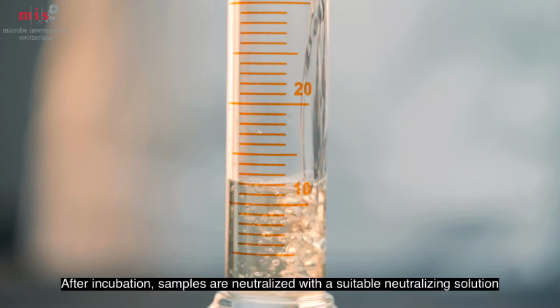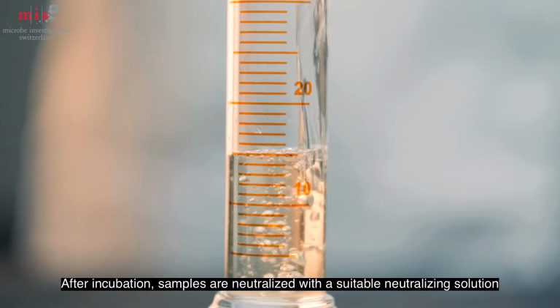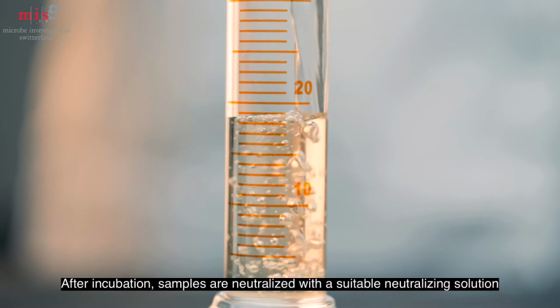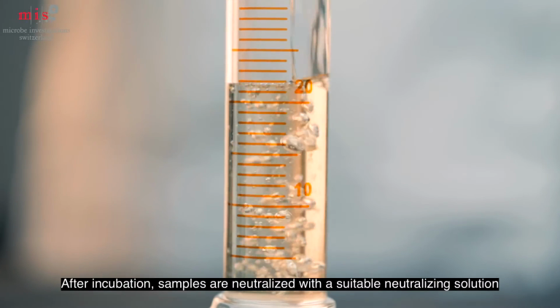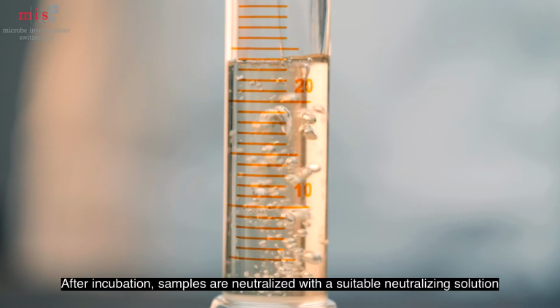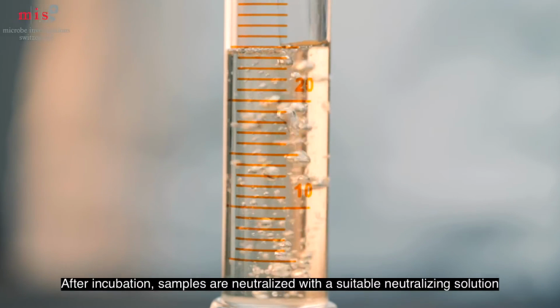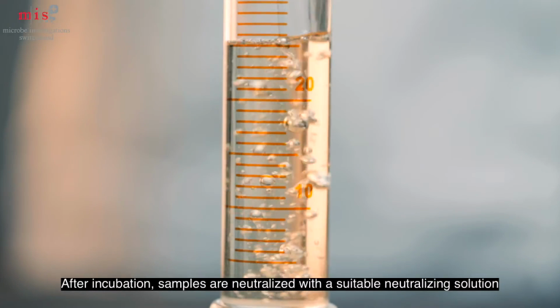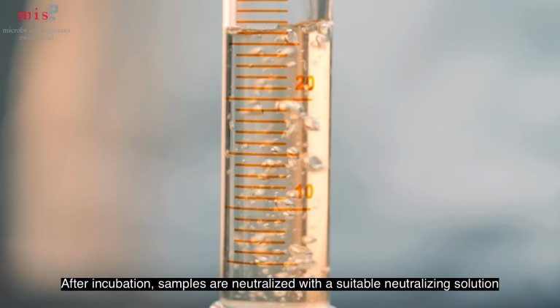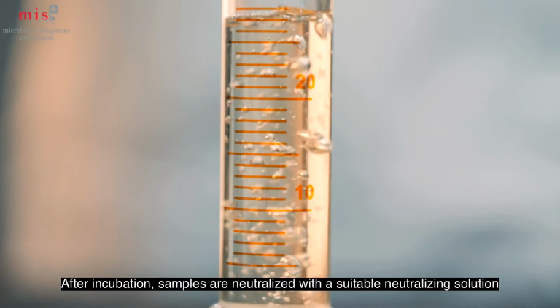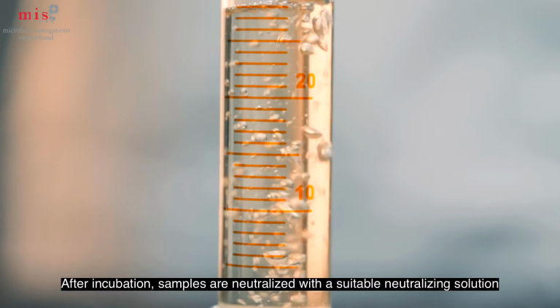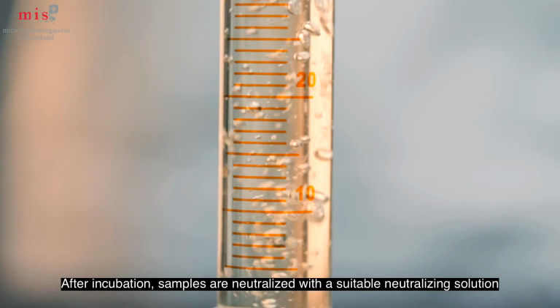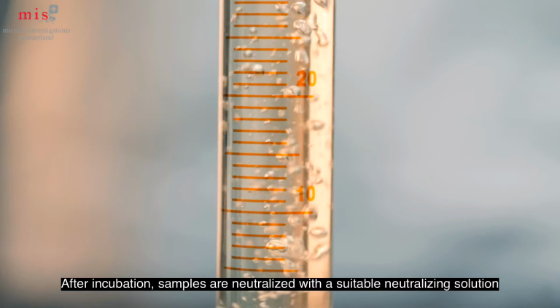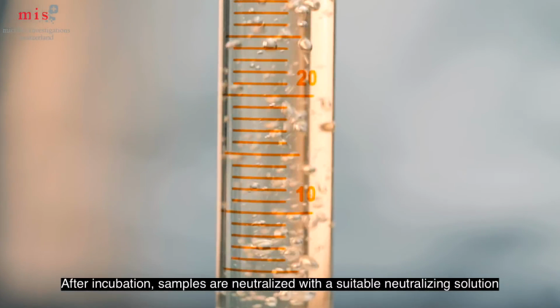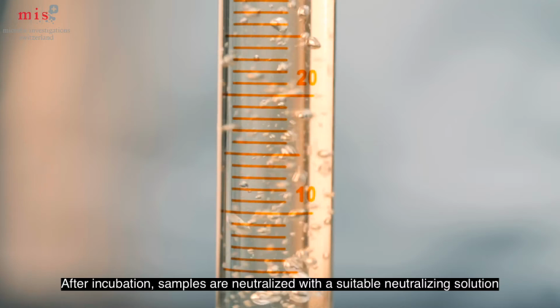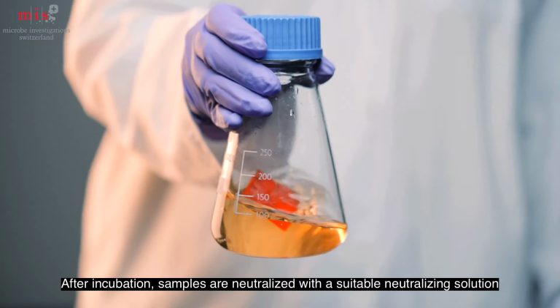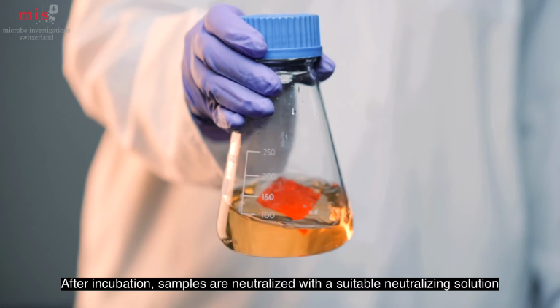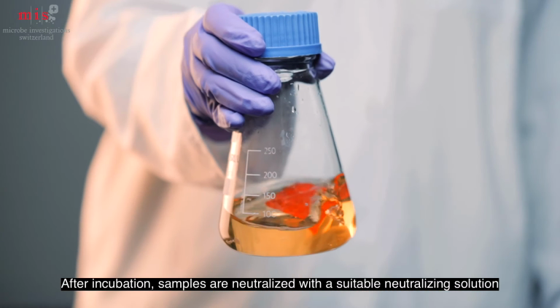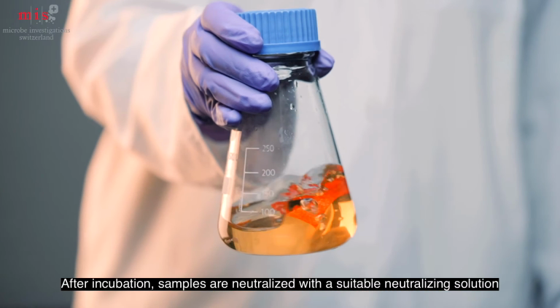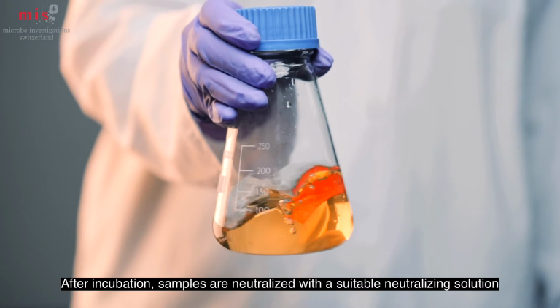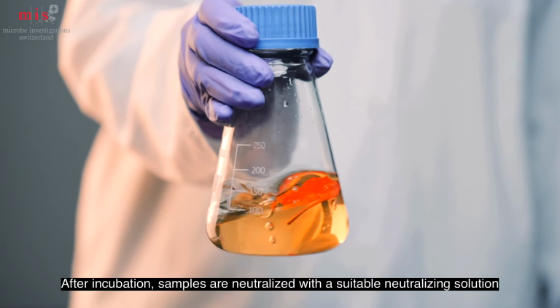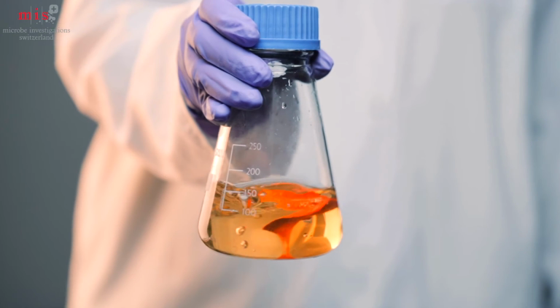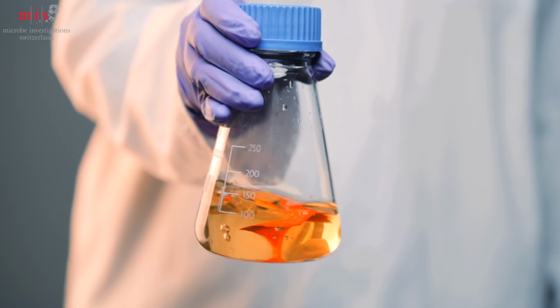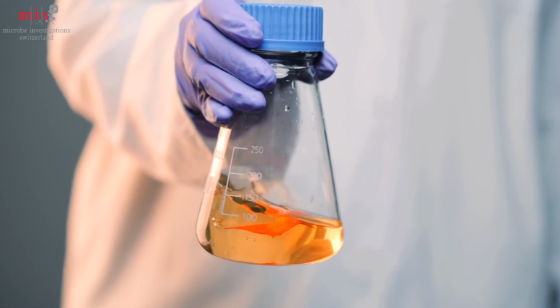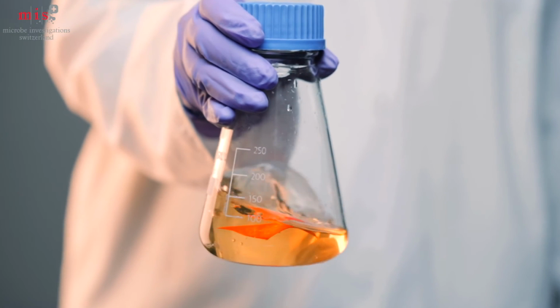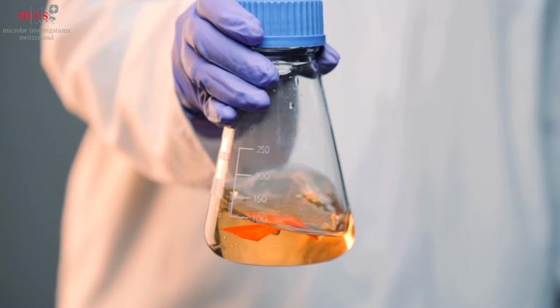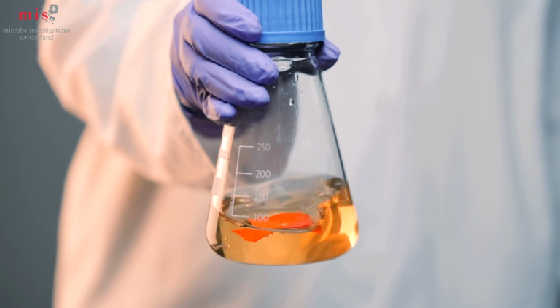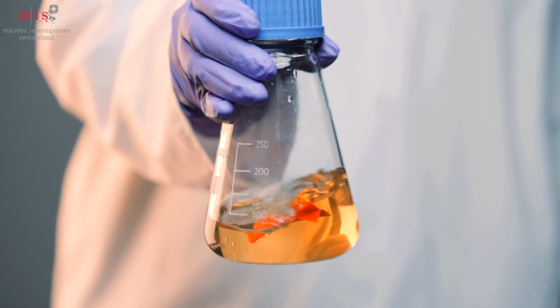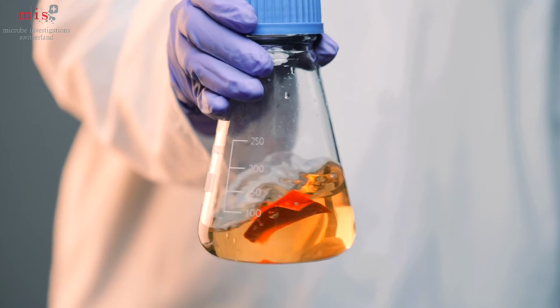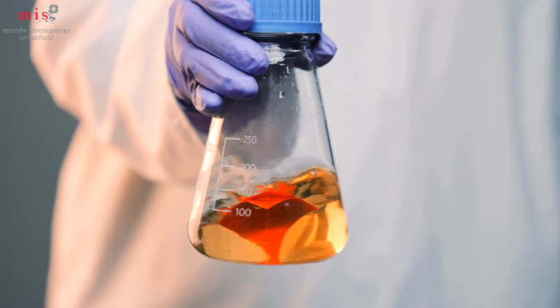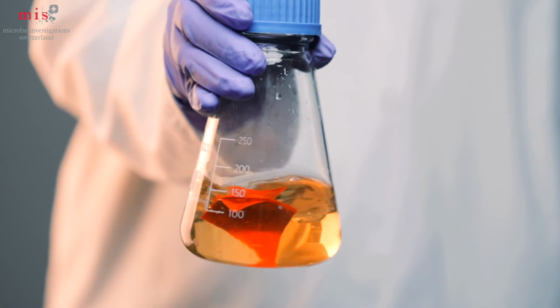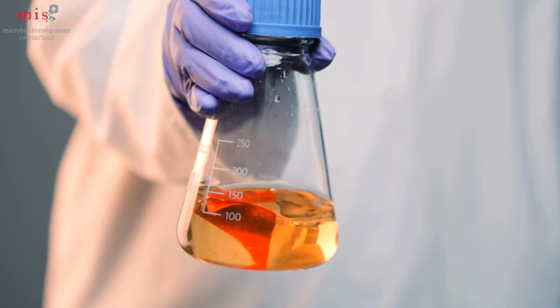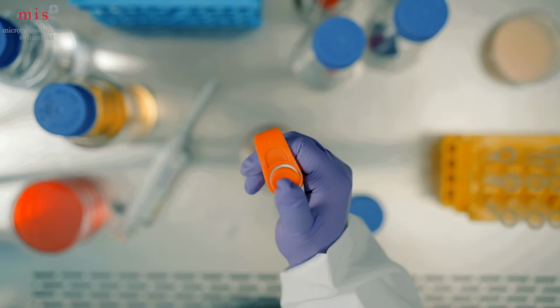After incubation, neutralizing solution is added to the samples and surviving bacteria are recovered by shaking the flask.